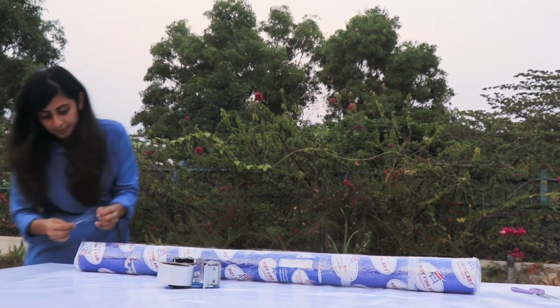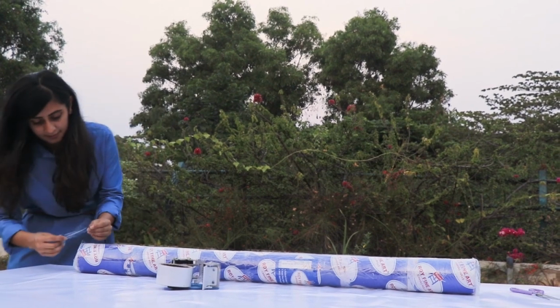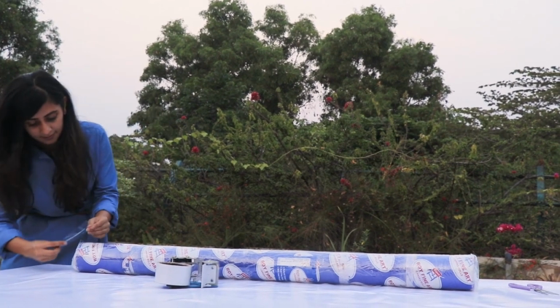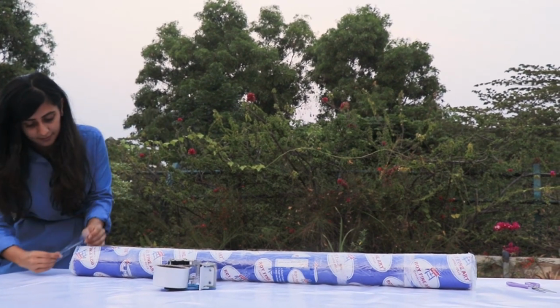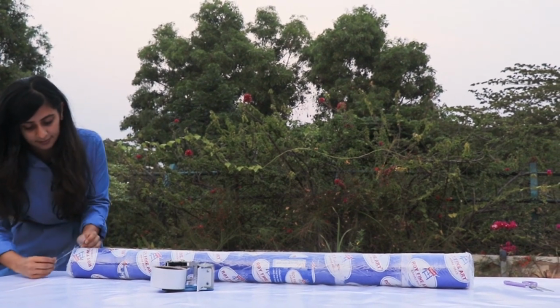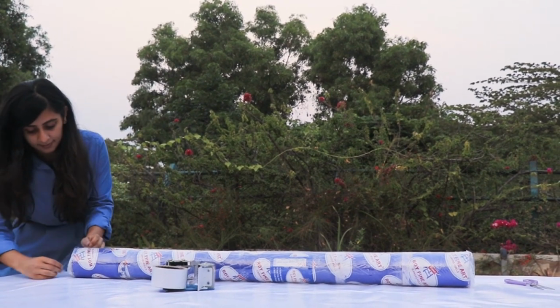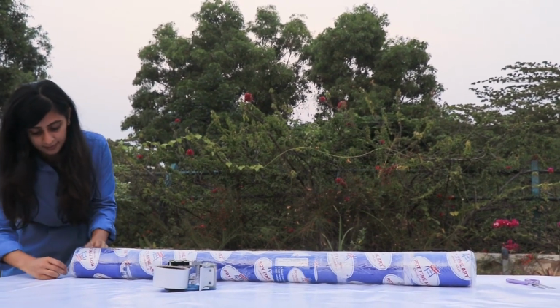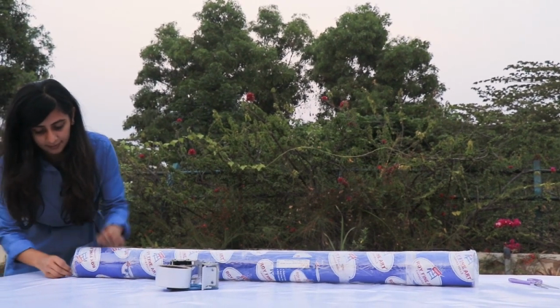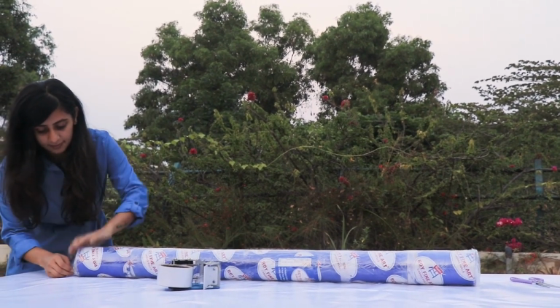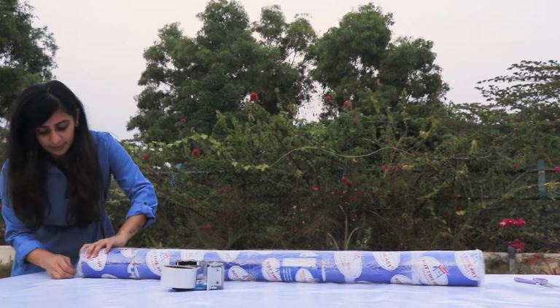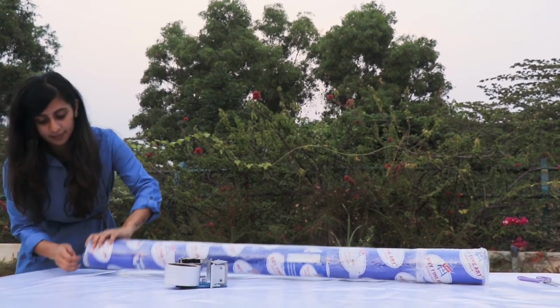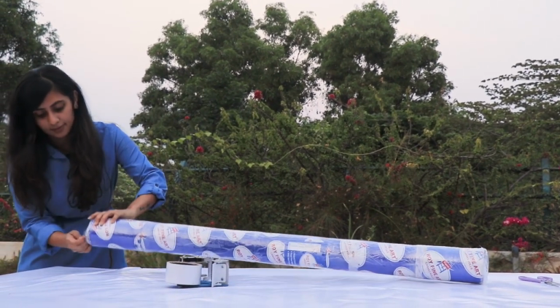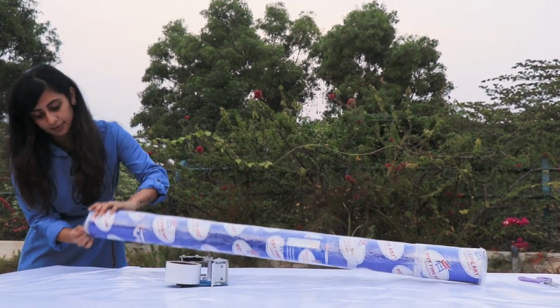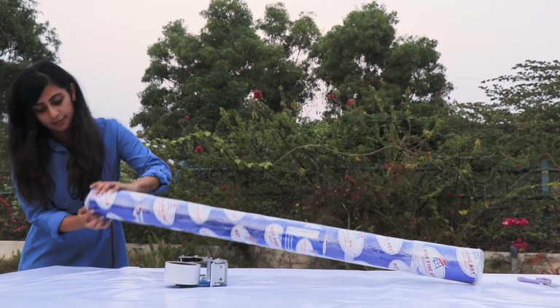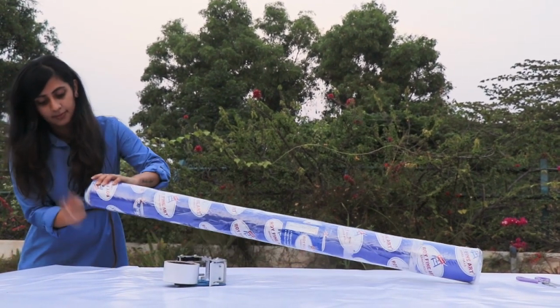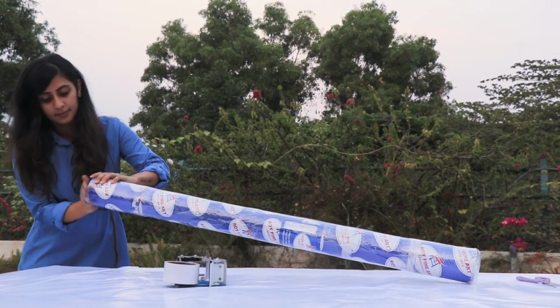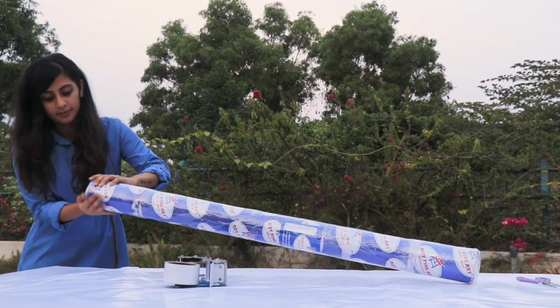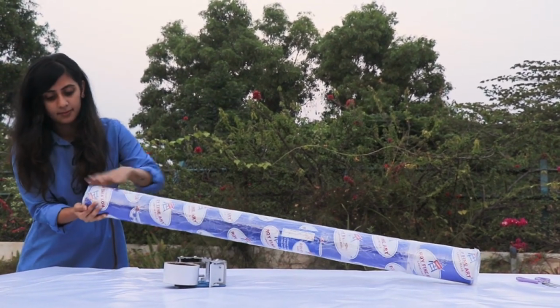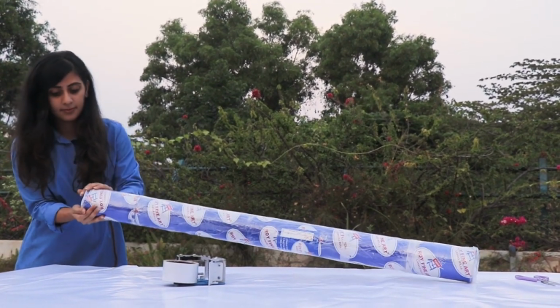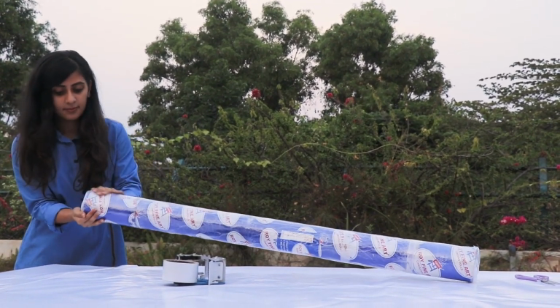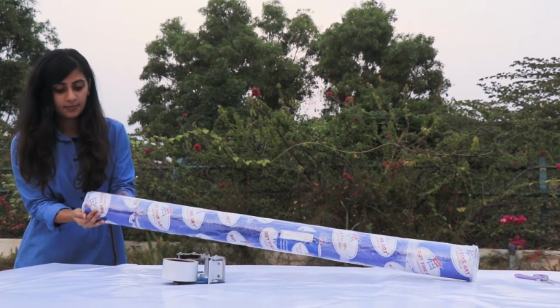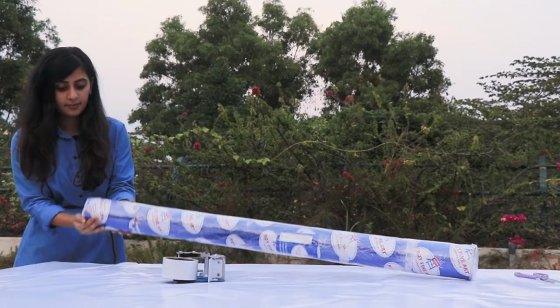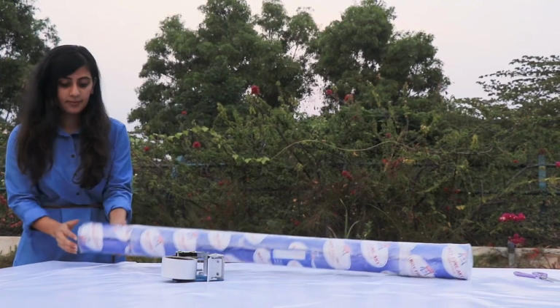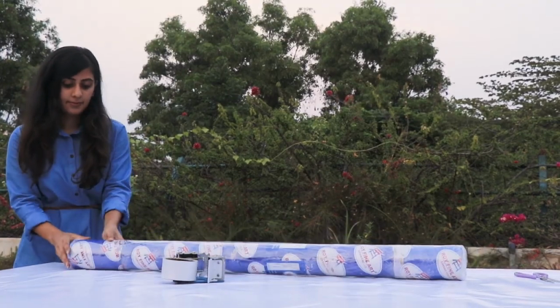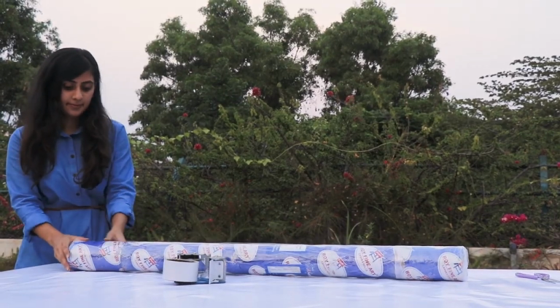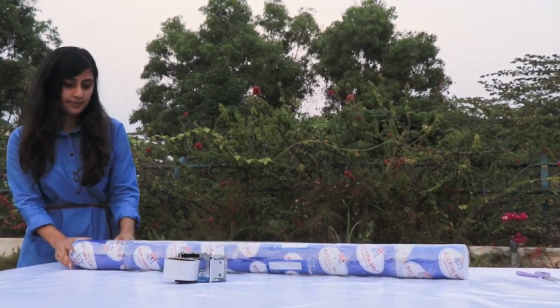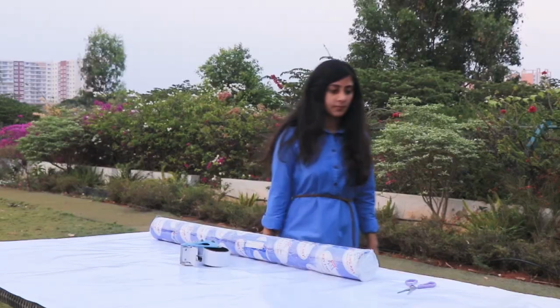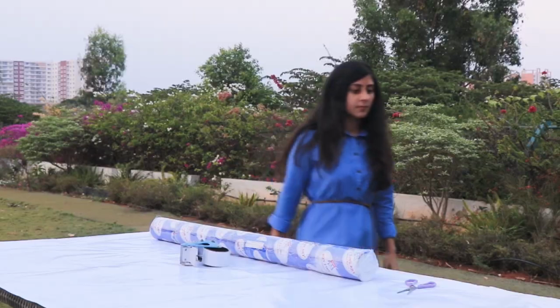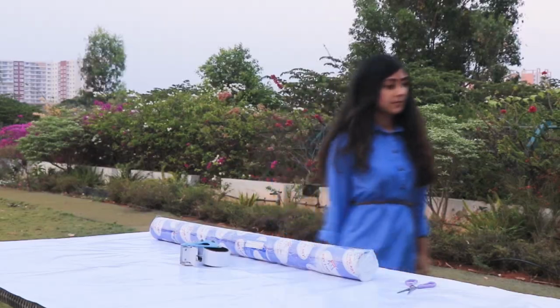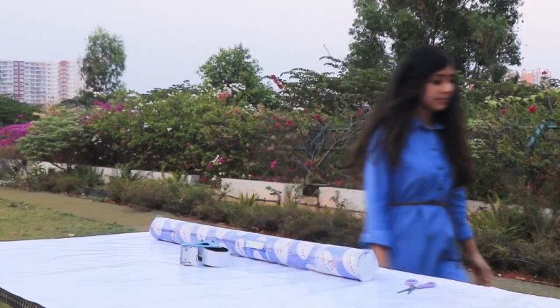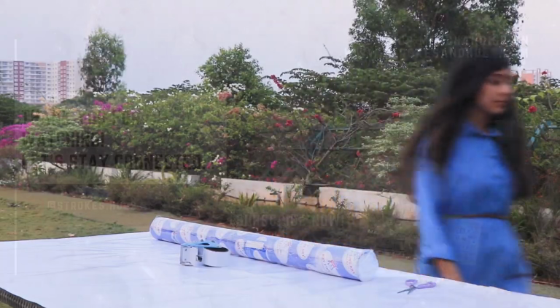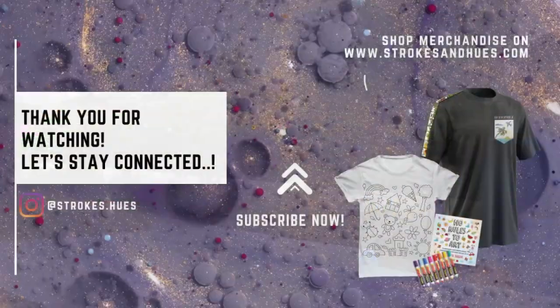You can also share this video with more artists that might be struggling with packaging their paintings. I'll see you next time. Bye!